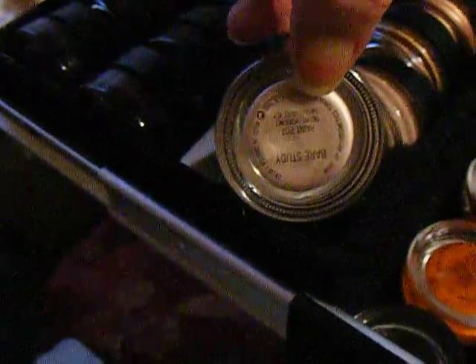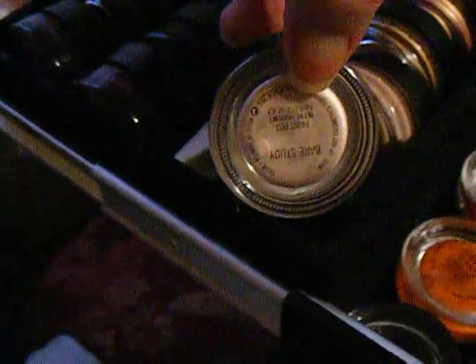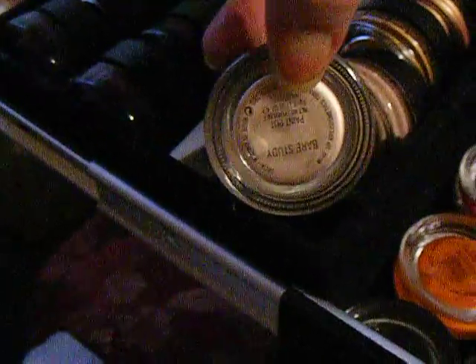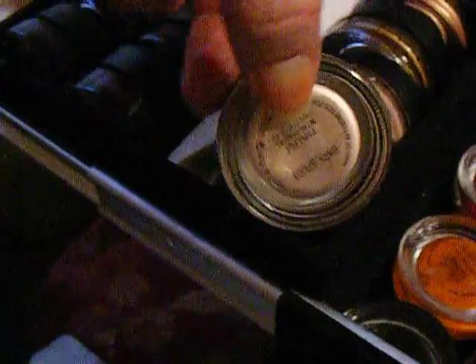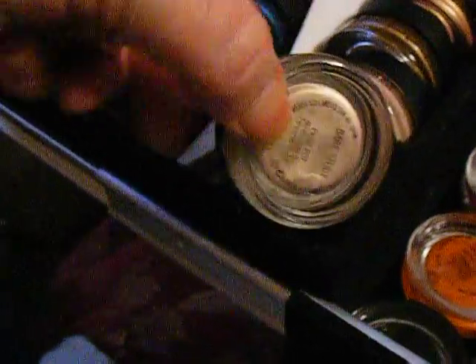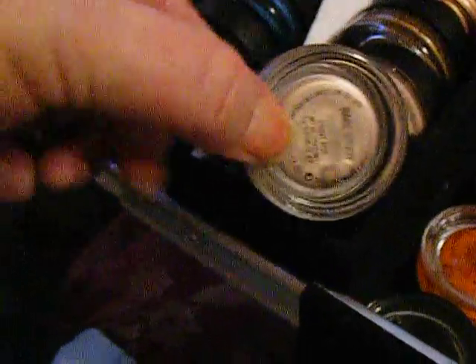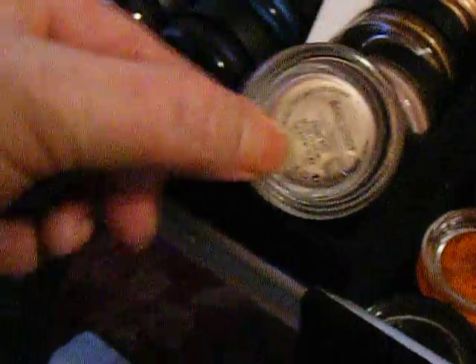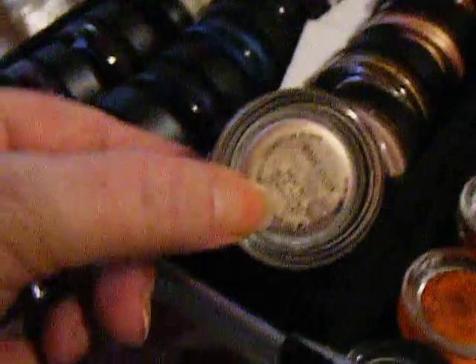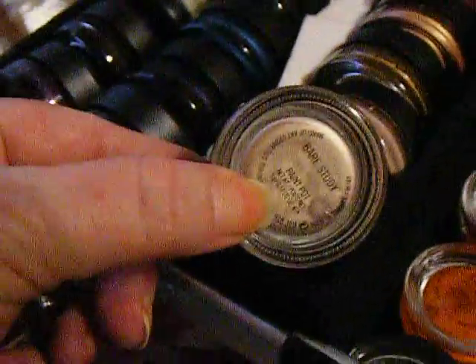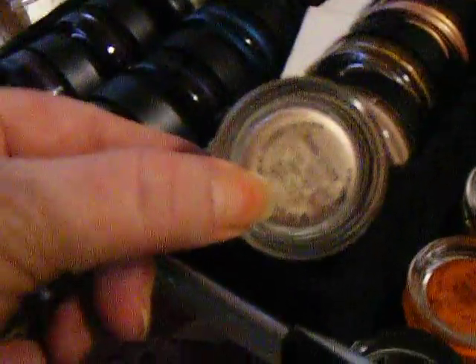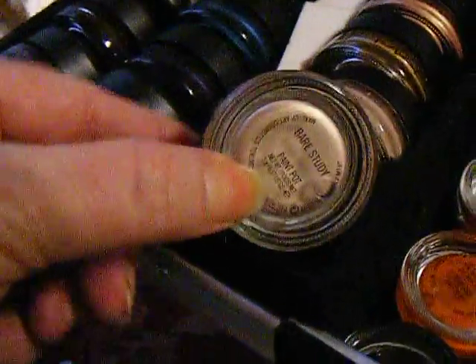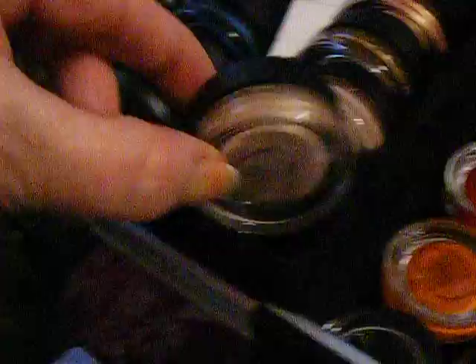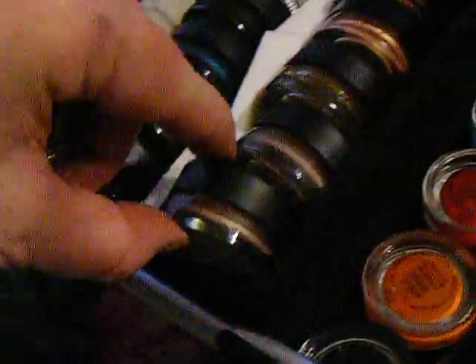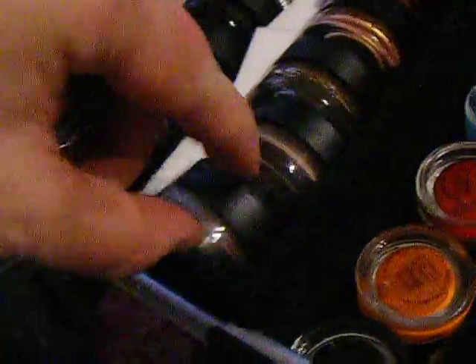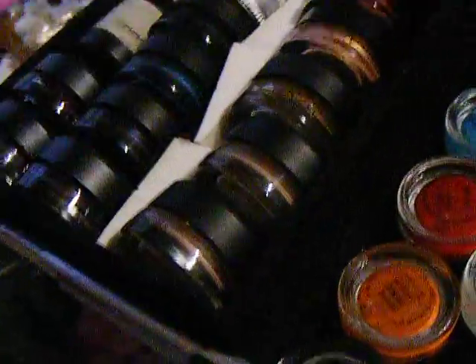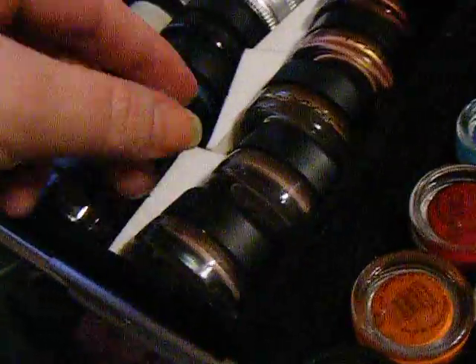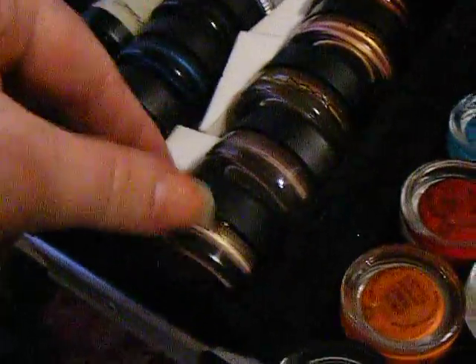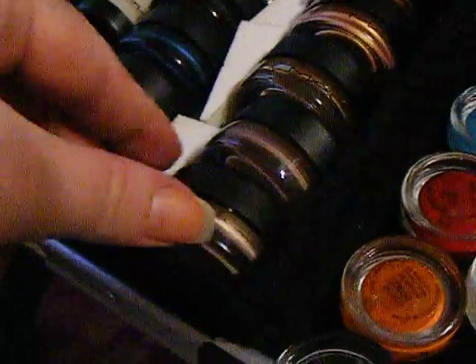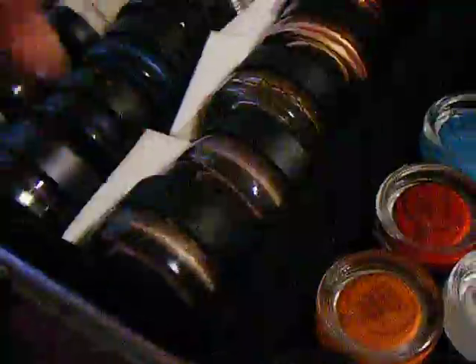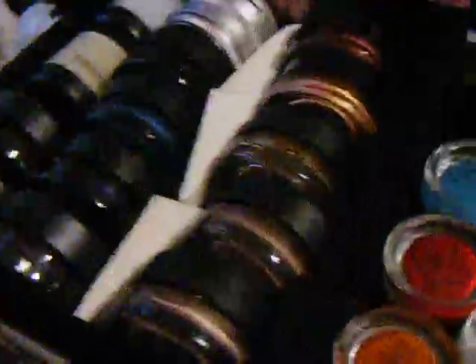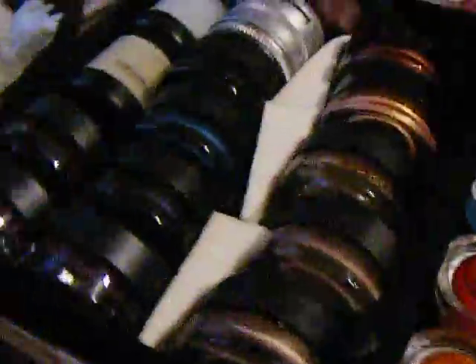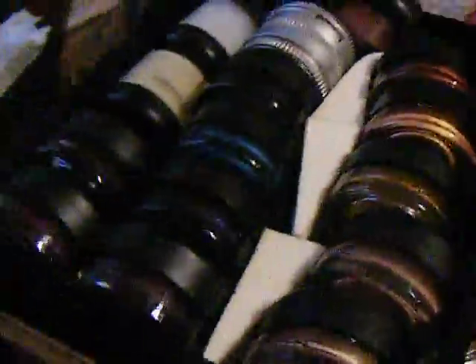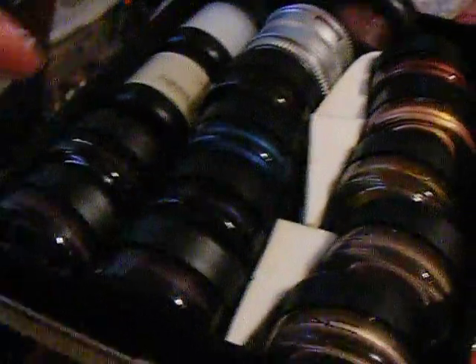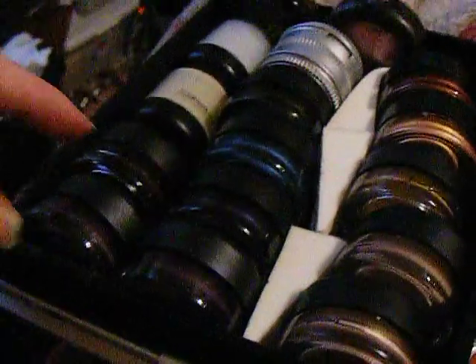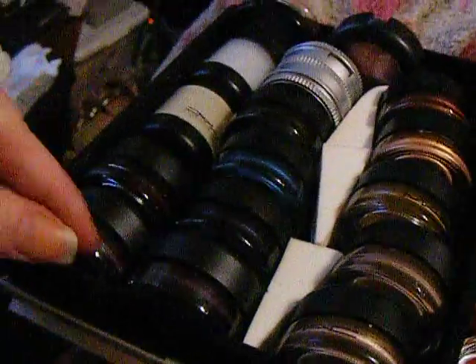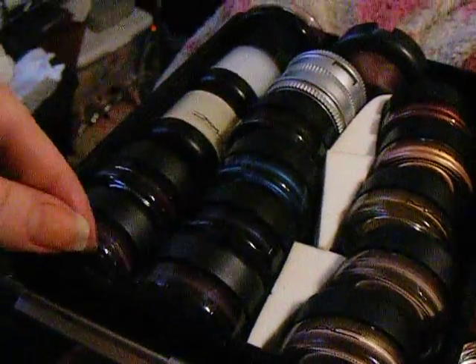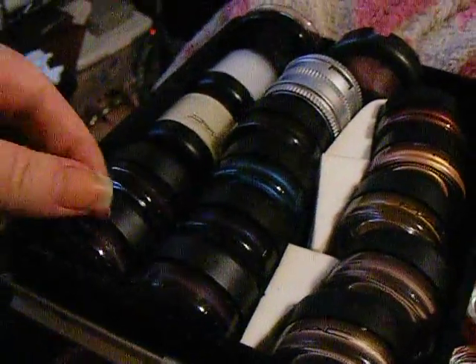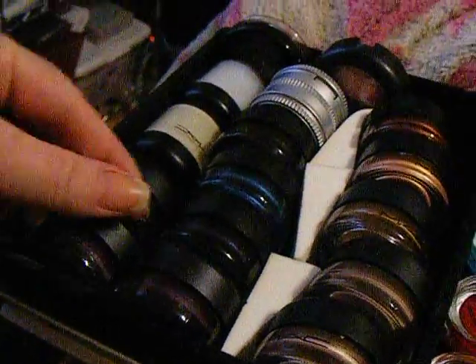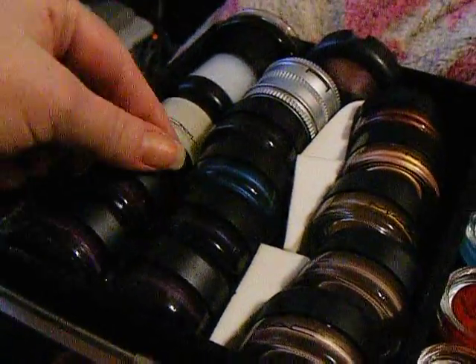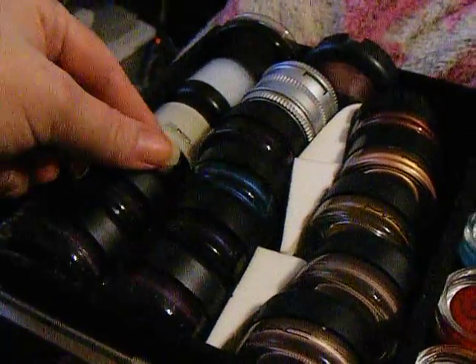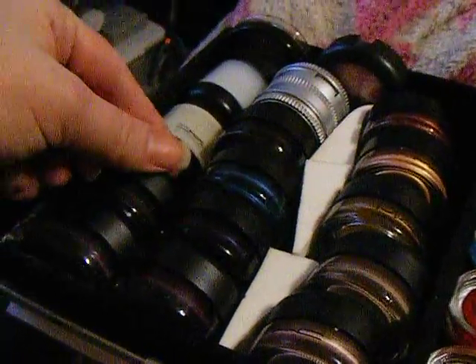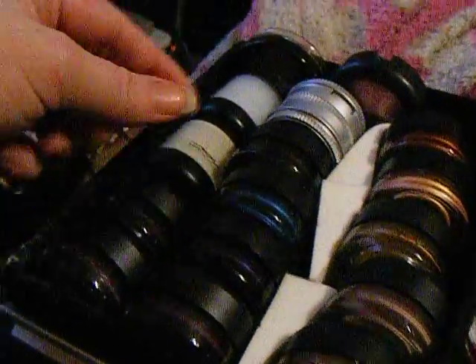Up here are my MAC Paint Pots. That one is Bare Study. All of them have different colors and they are all here.